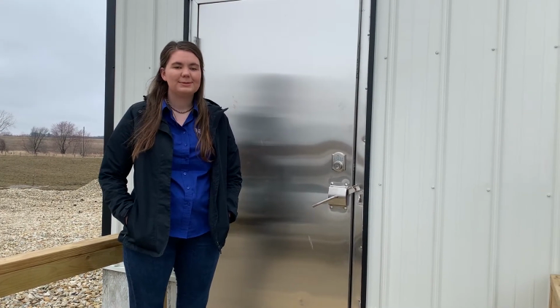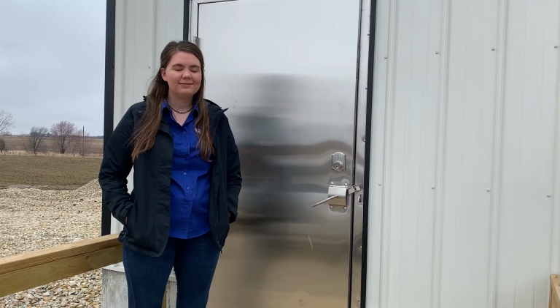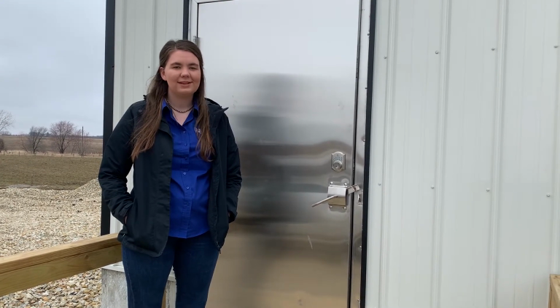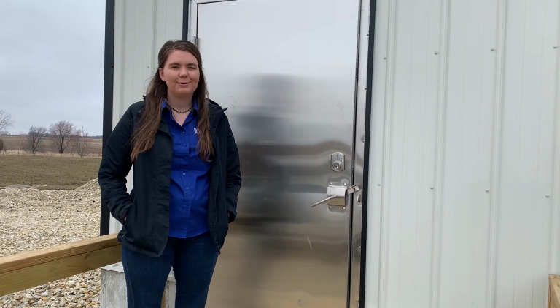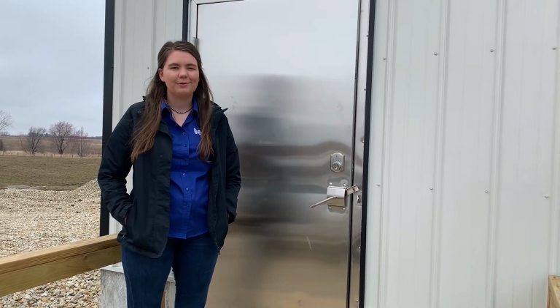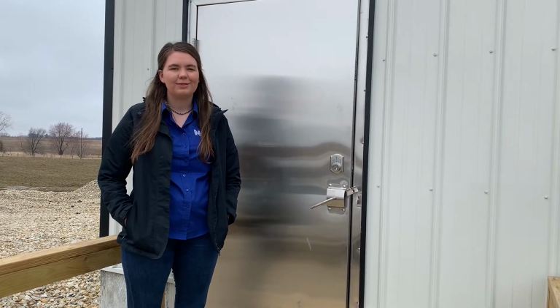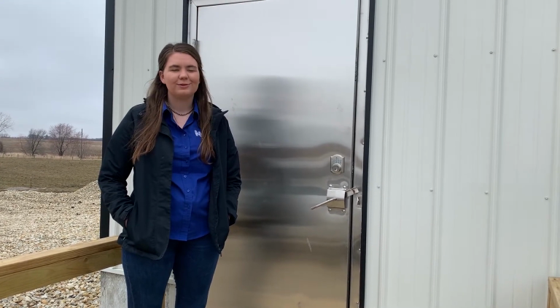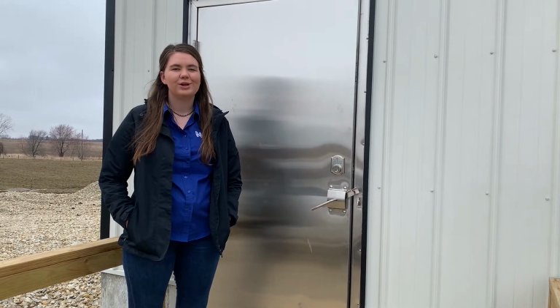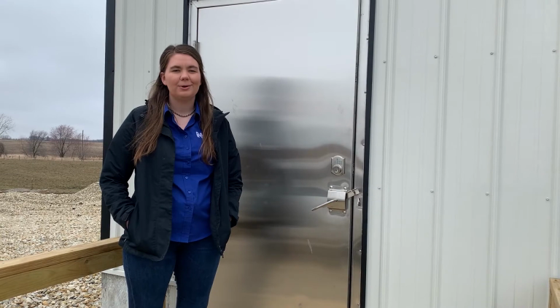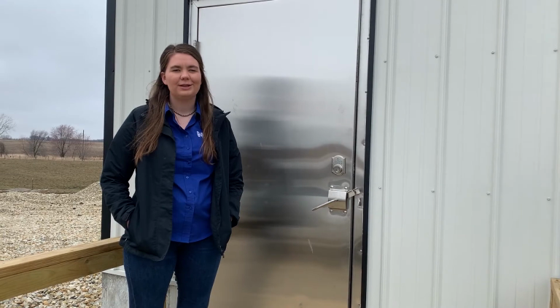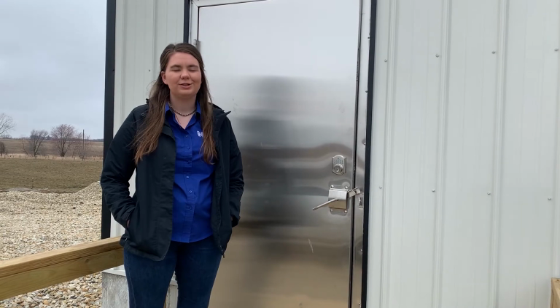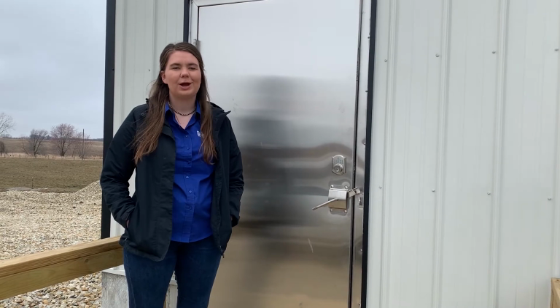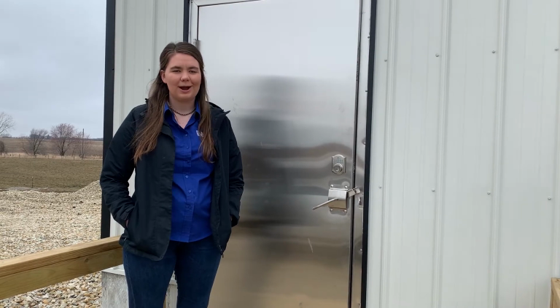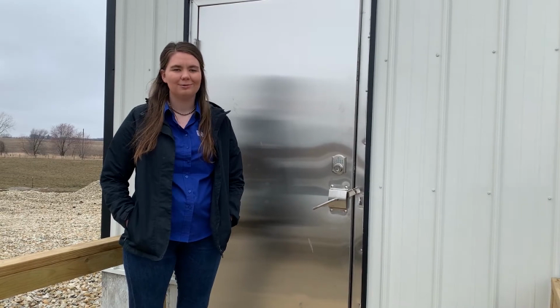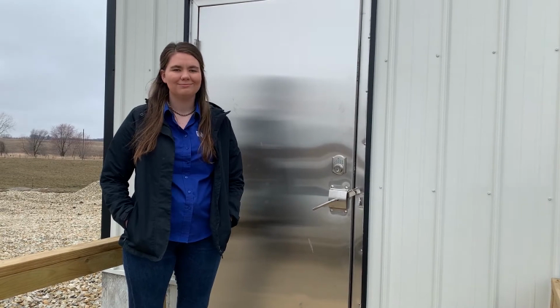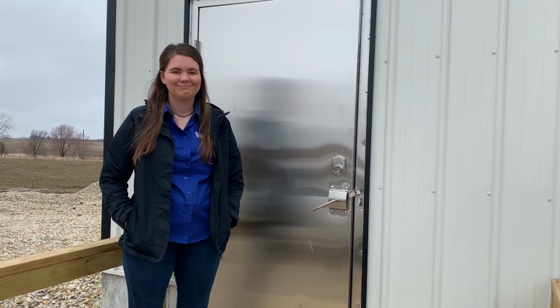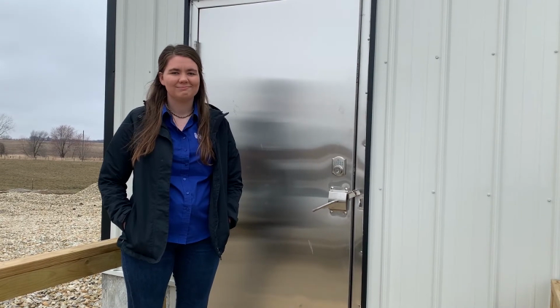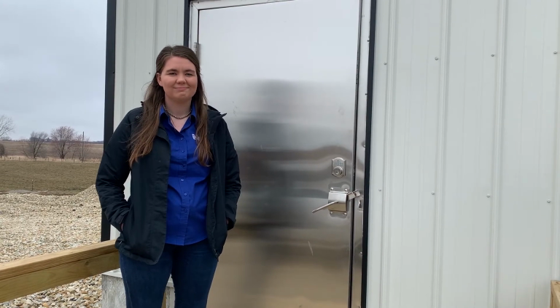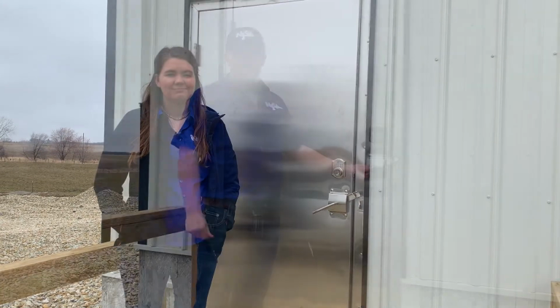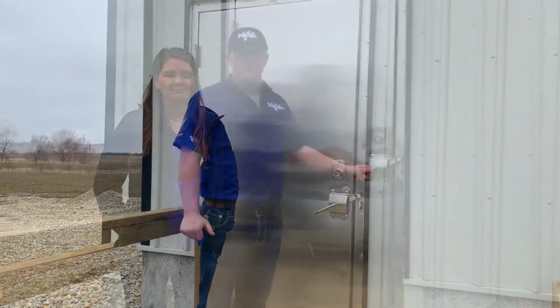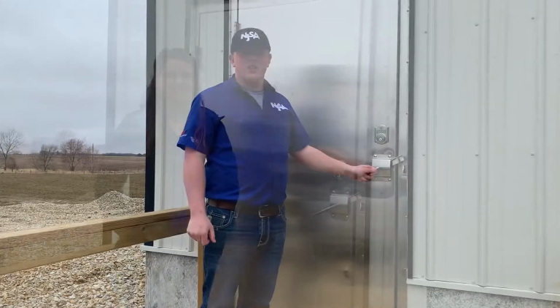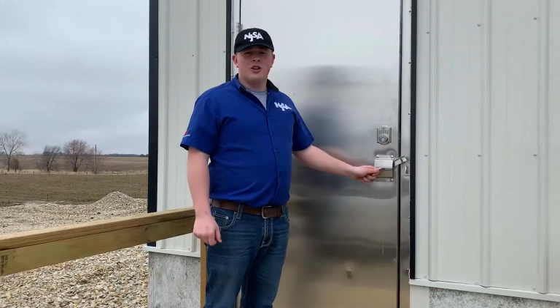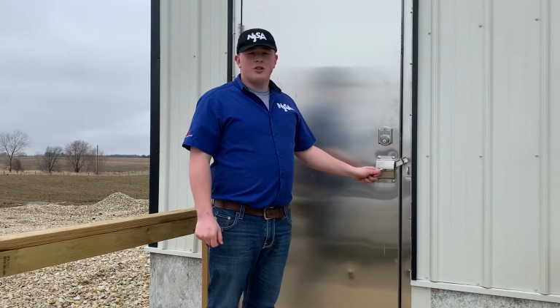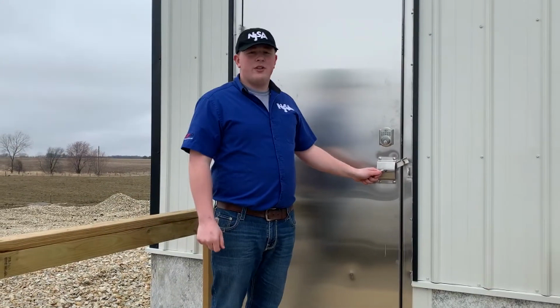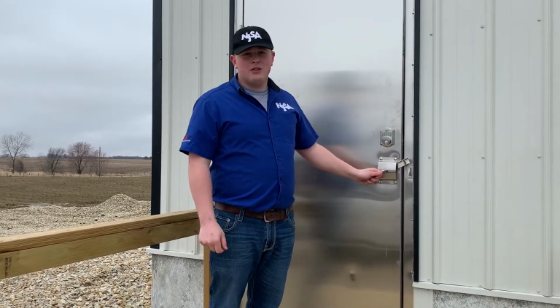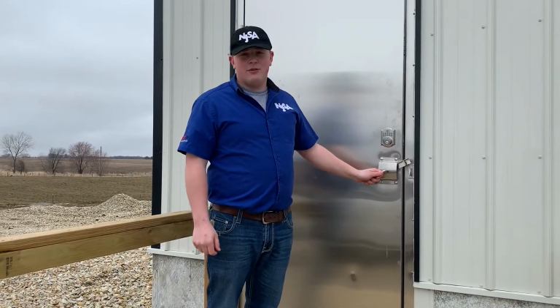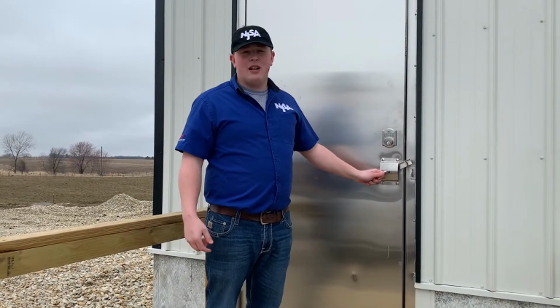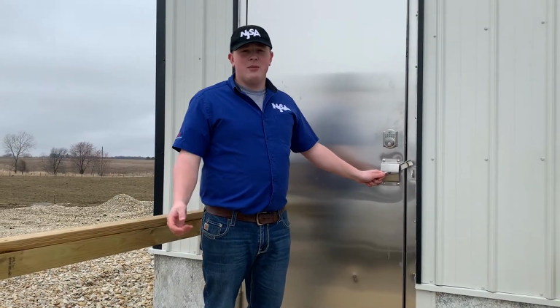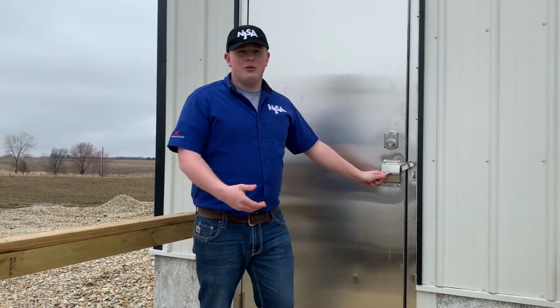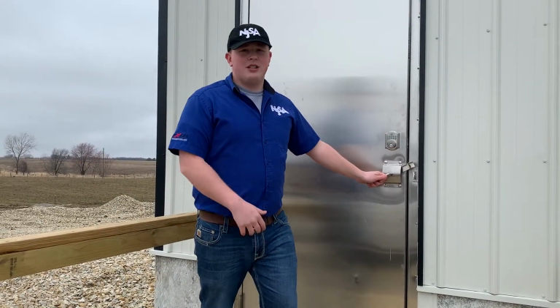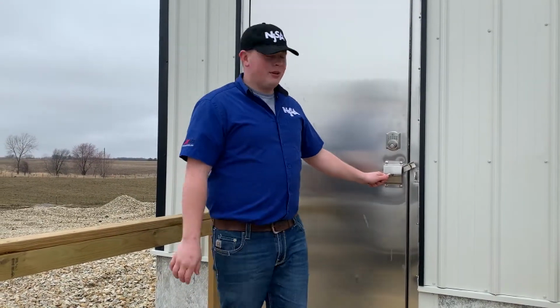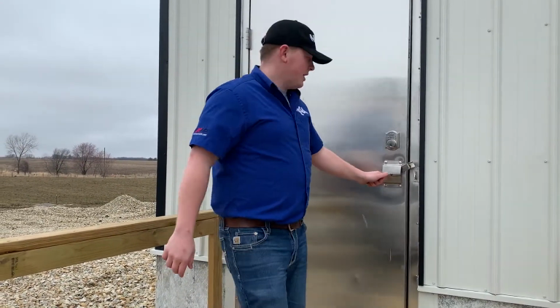Specifically, we're going to run through shower-in, shower-out. So if you guys want to follow me, we'll step inside.